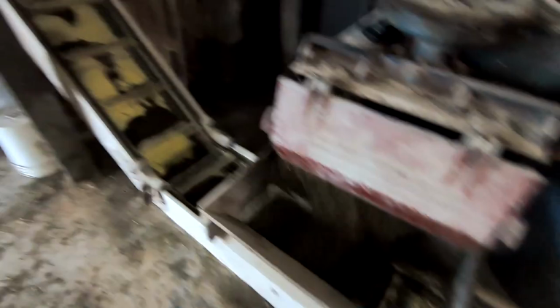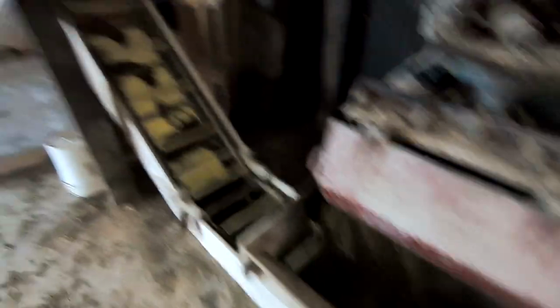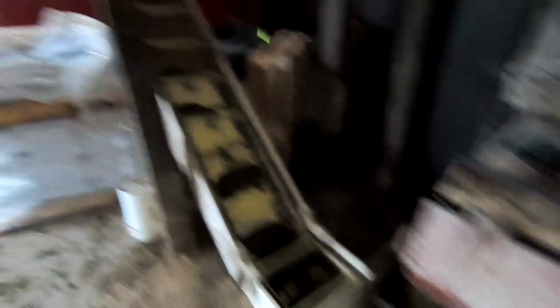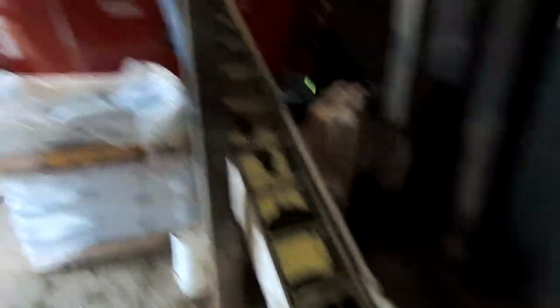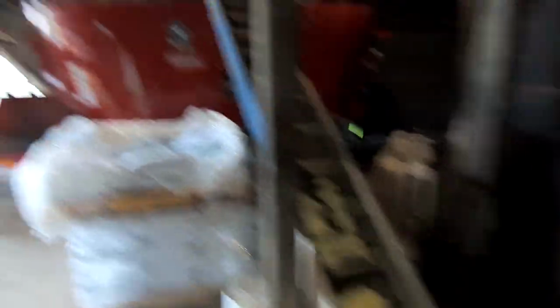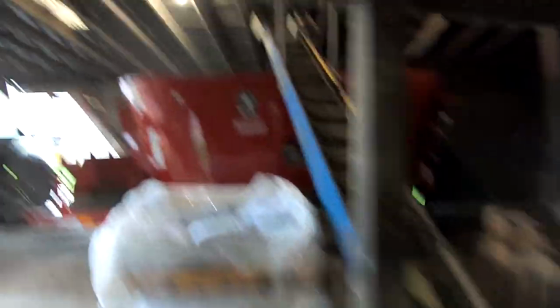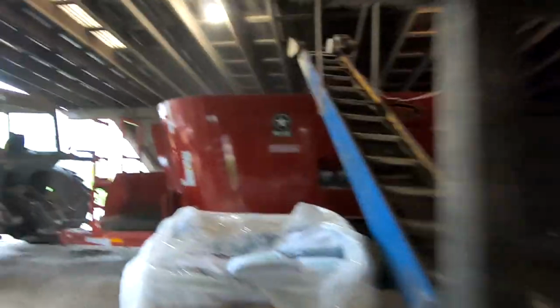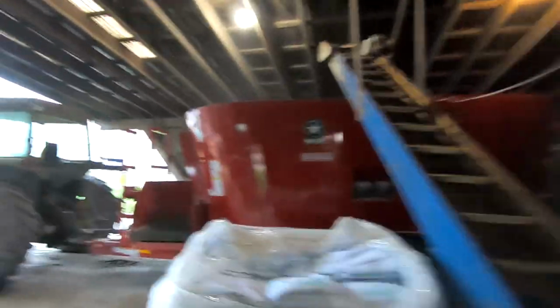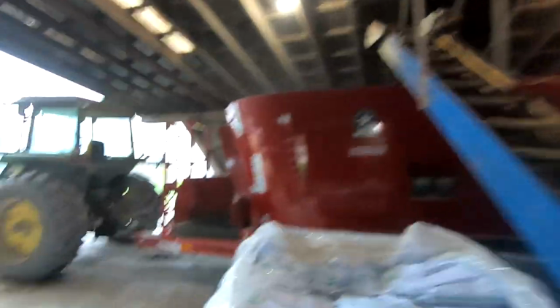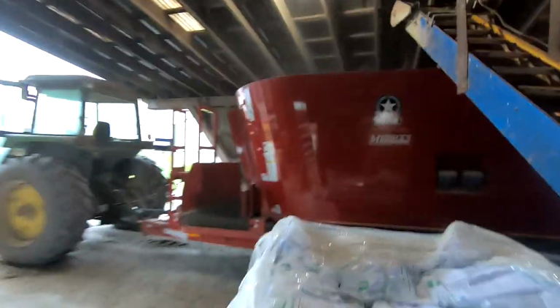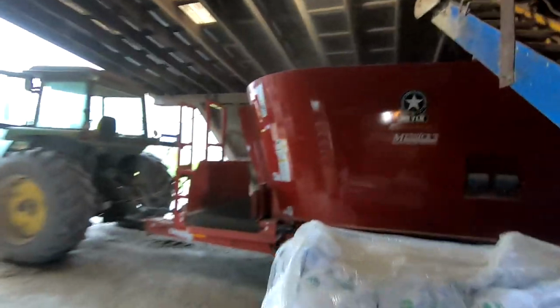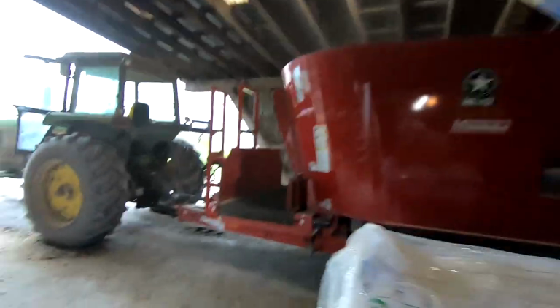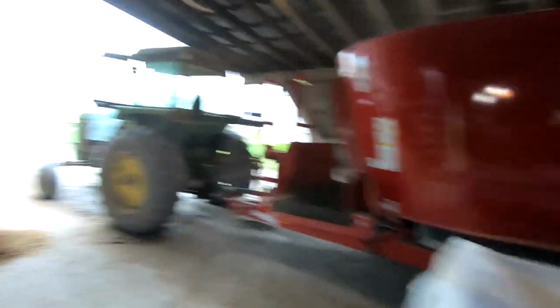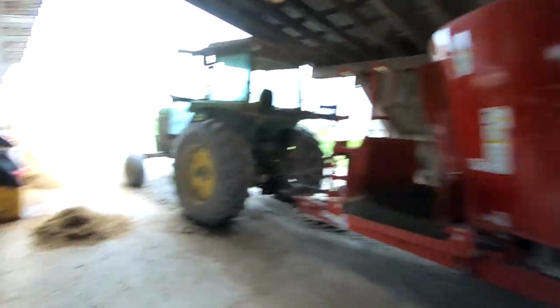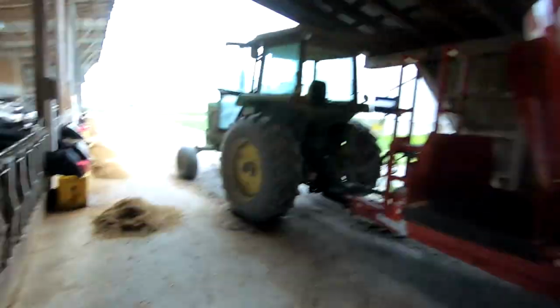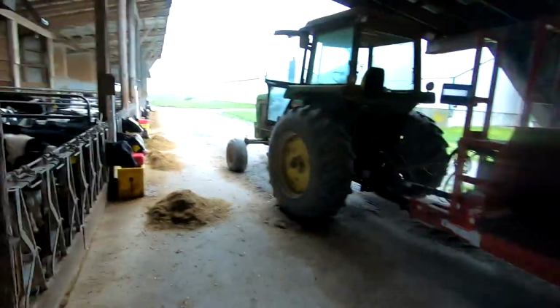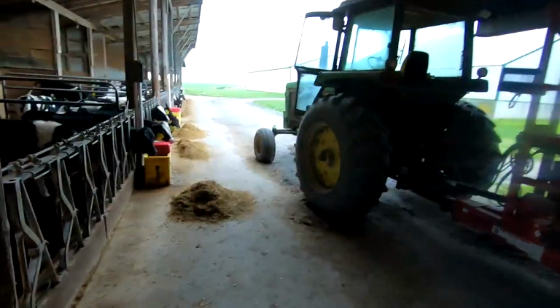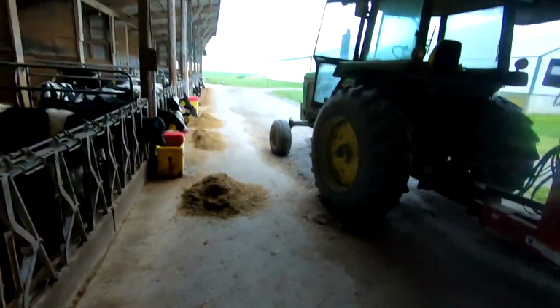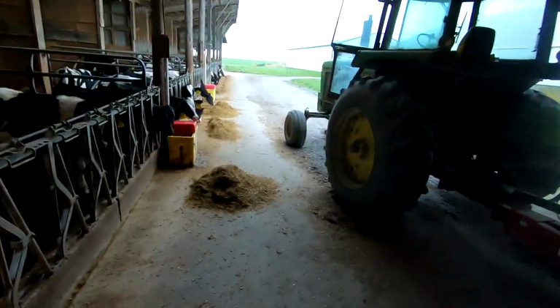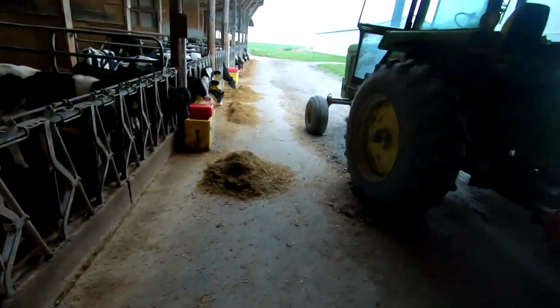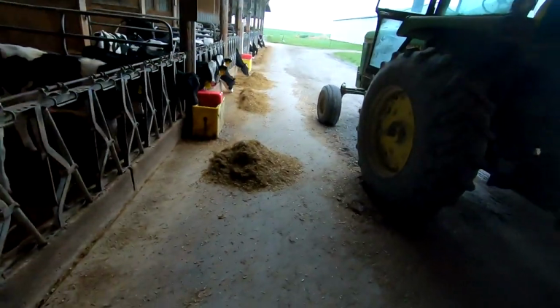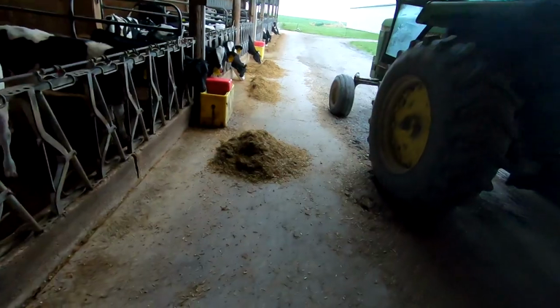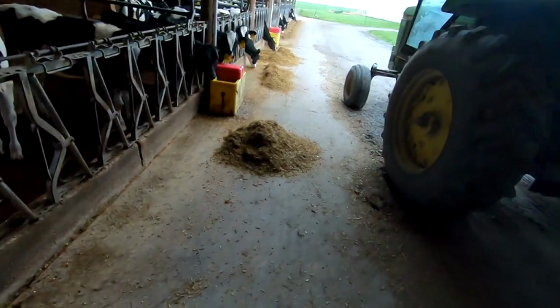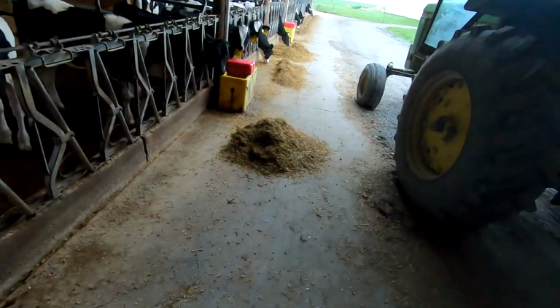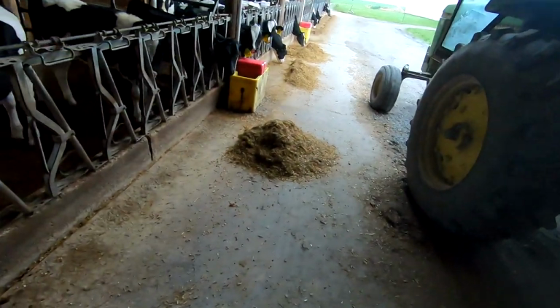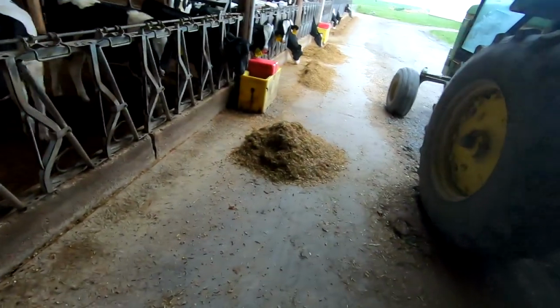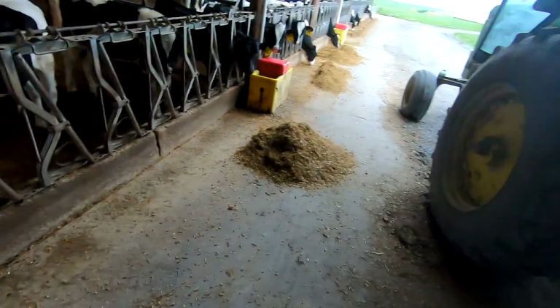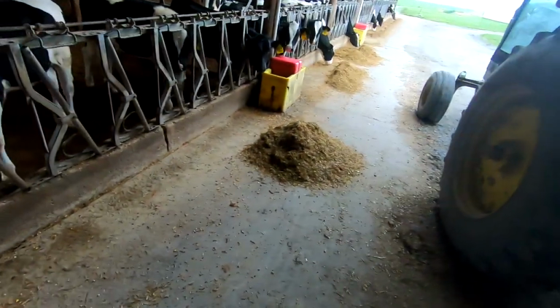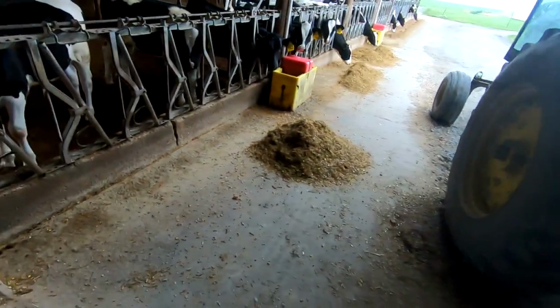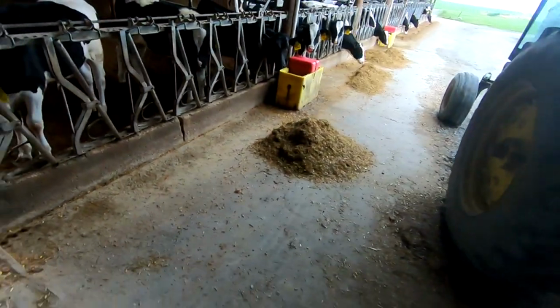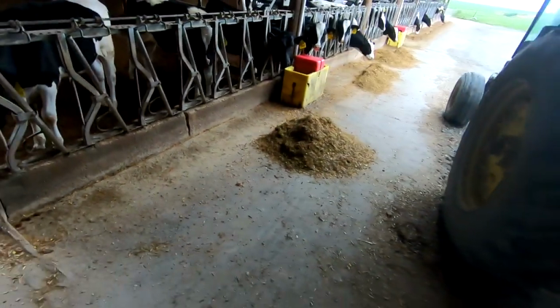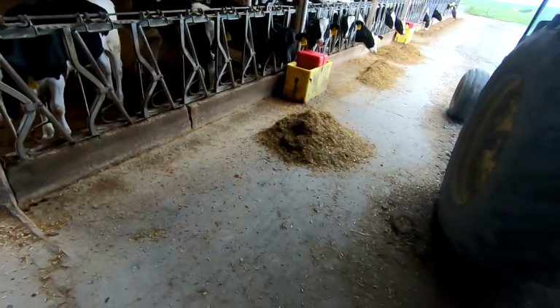Now I'm mixing up a little batch of feed for the heifers. Going to sweep this feed up to these young calves.